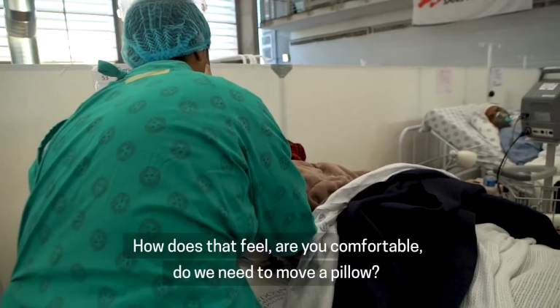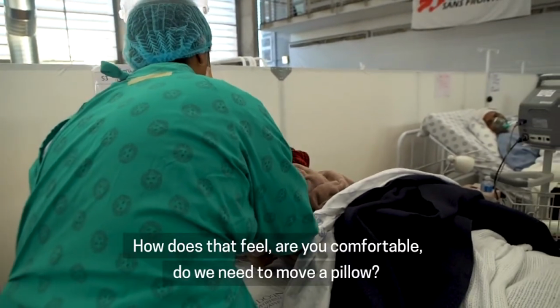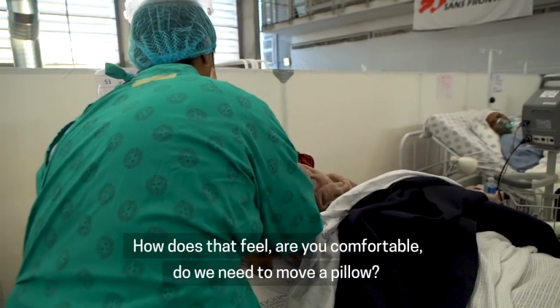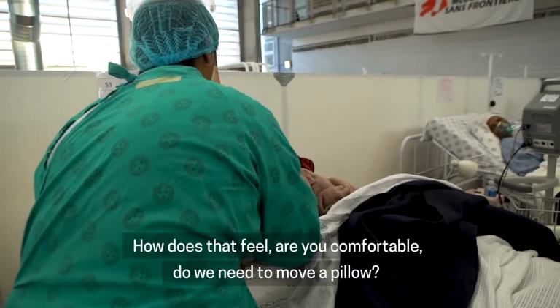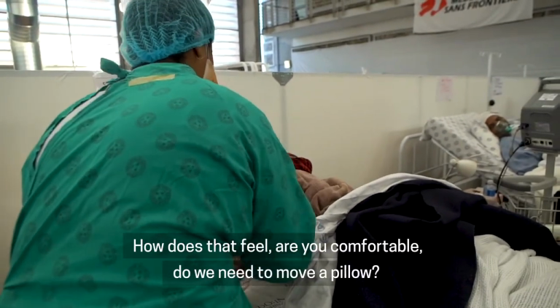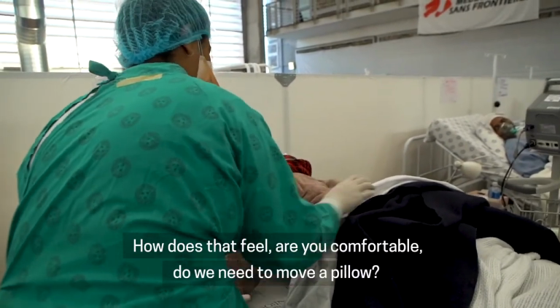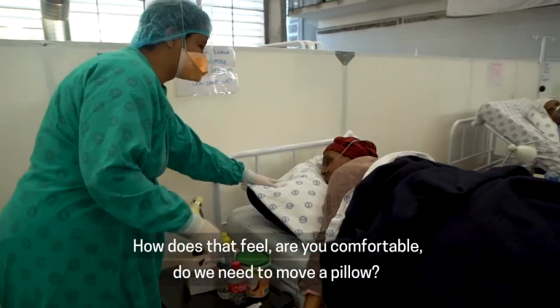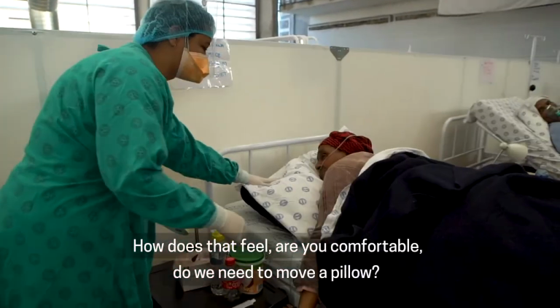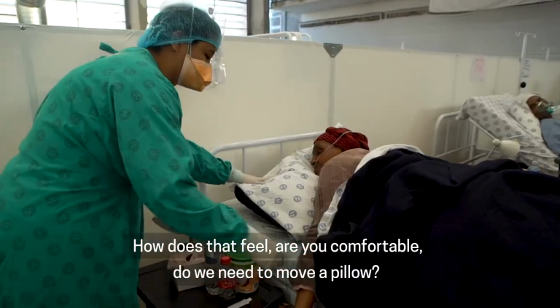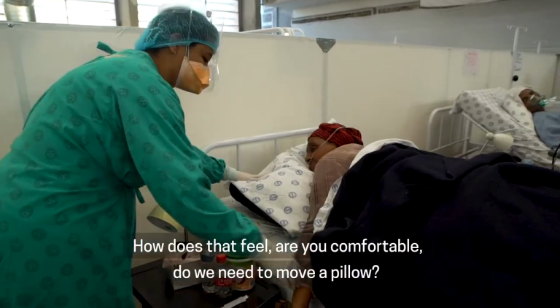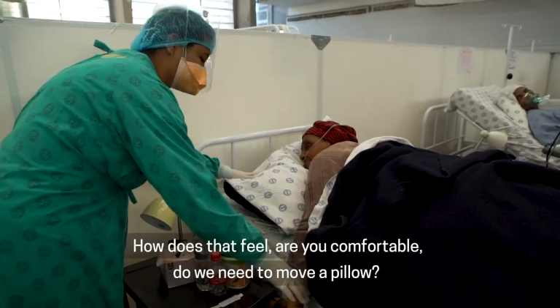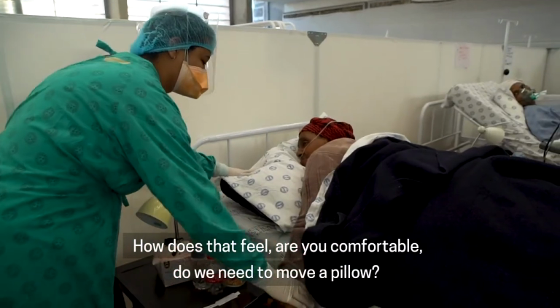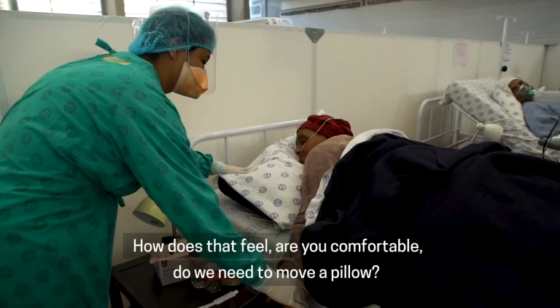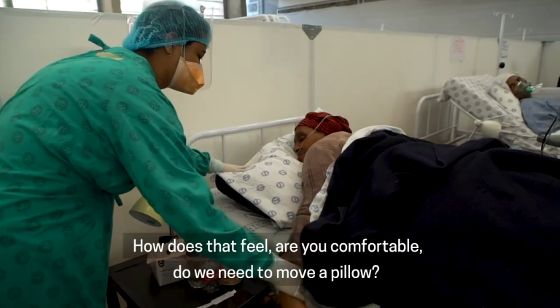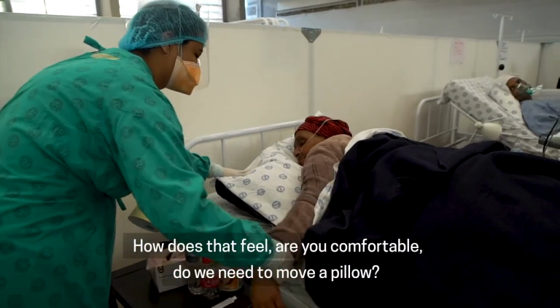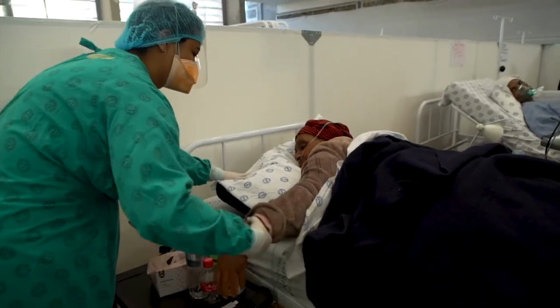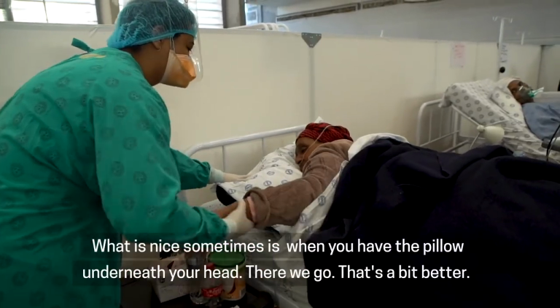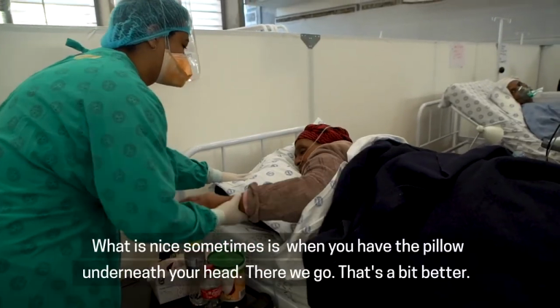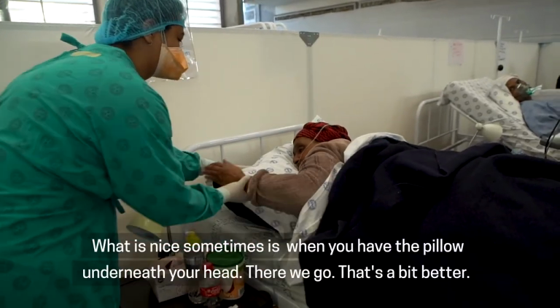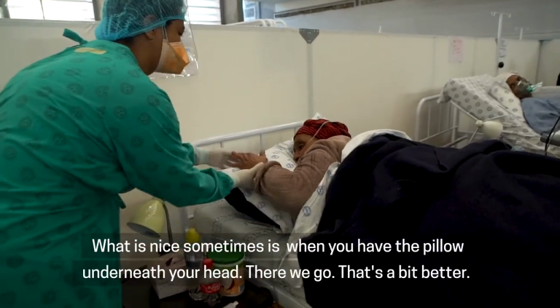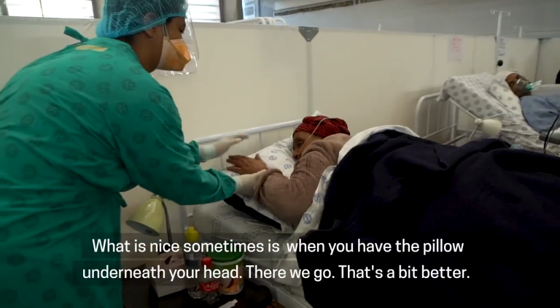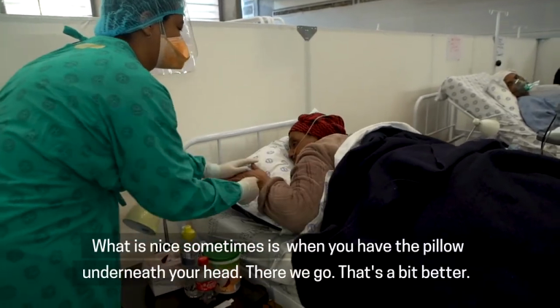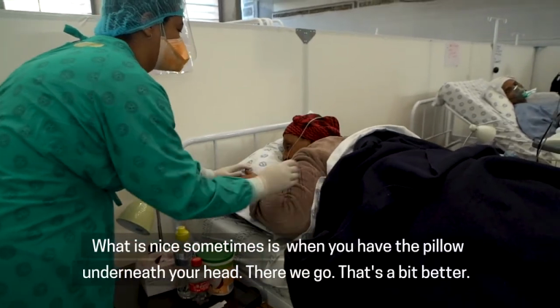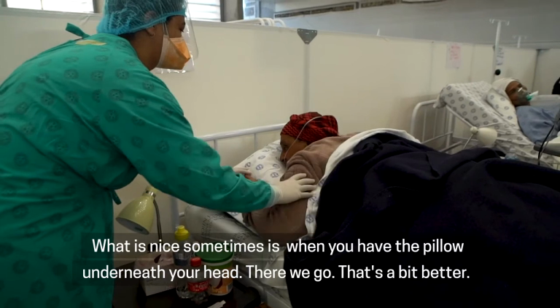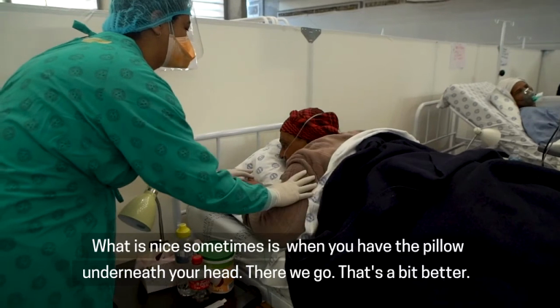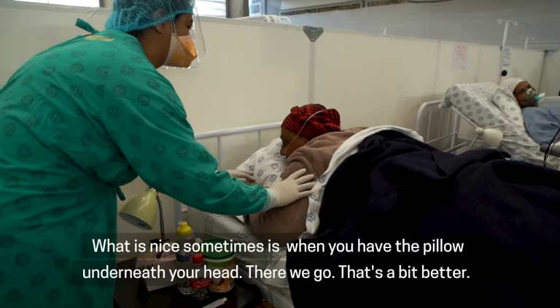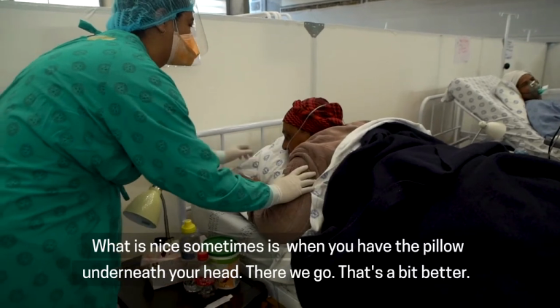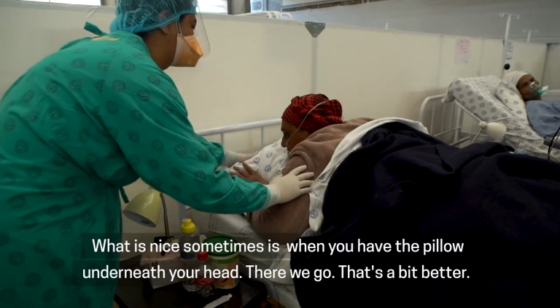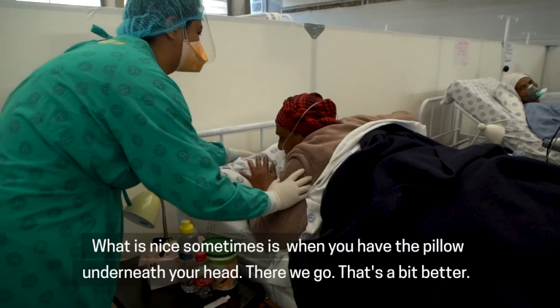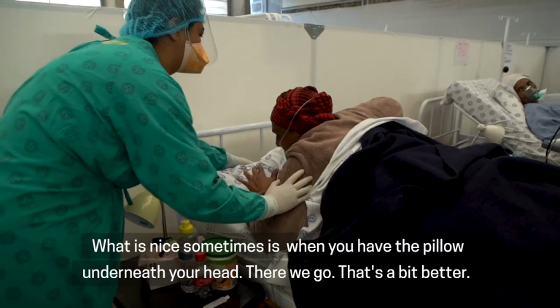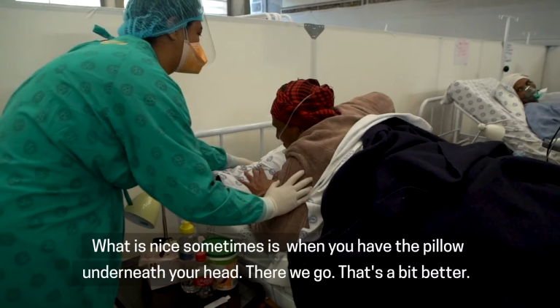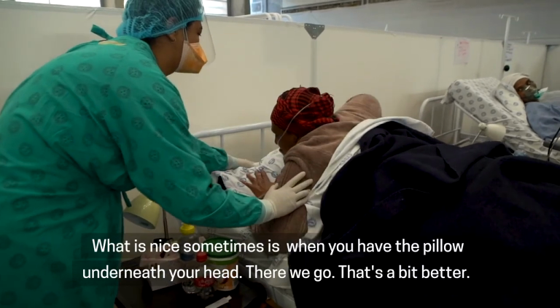How does that feel? Are you comfortable? Do we need to move the pillow? What's nice sometimes is when you hug the pillow underneath your head.